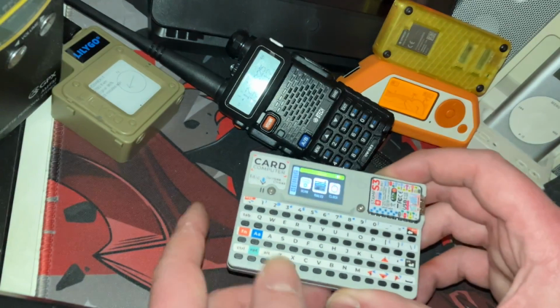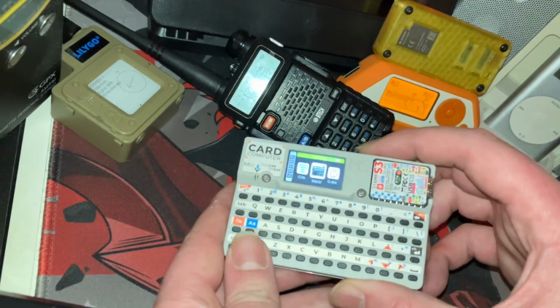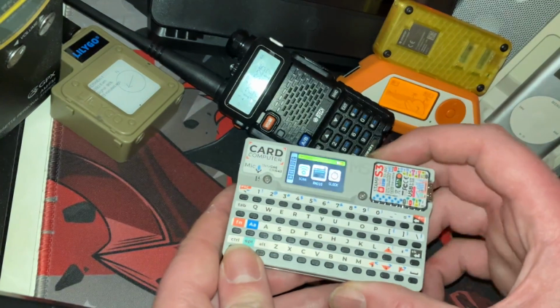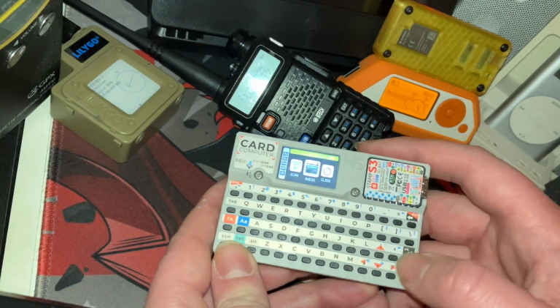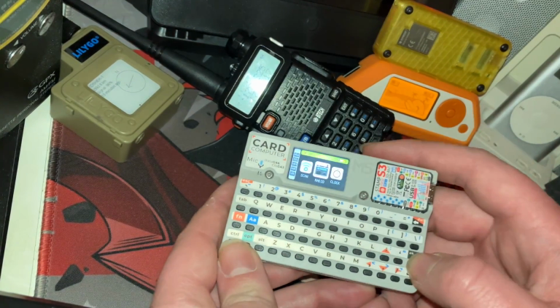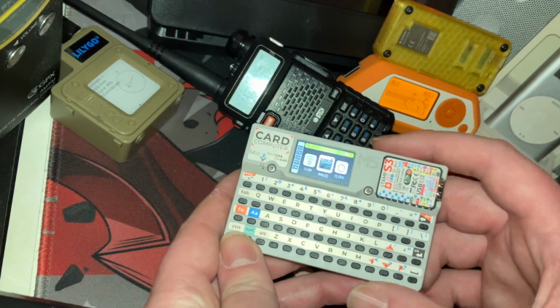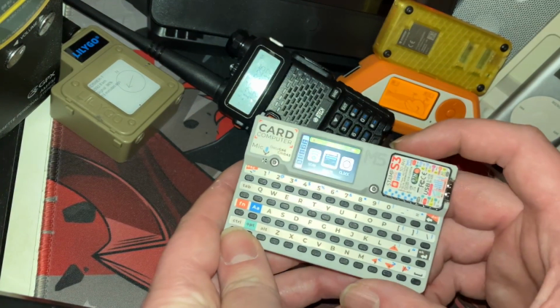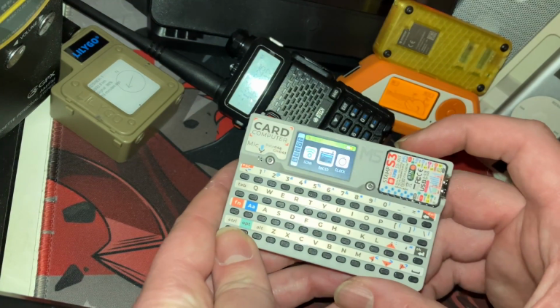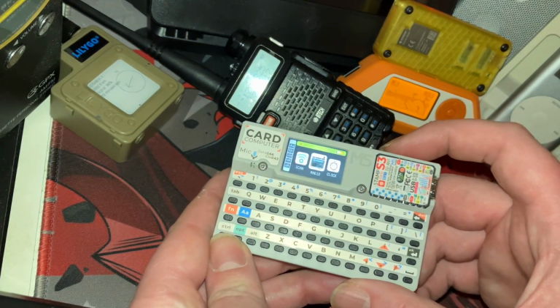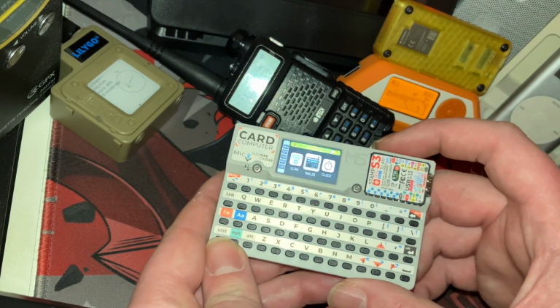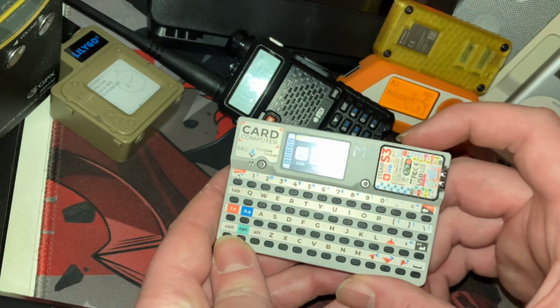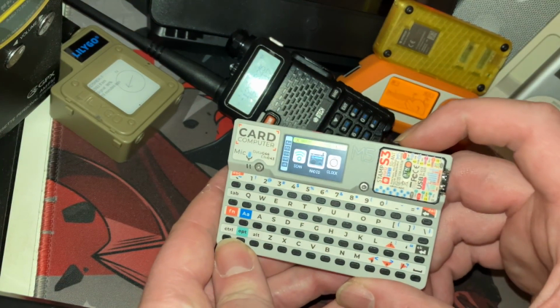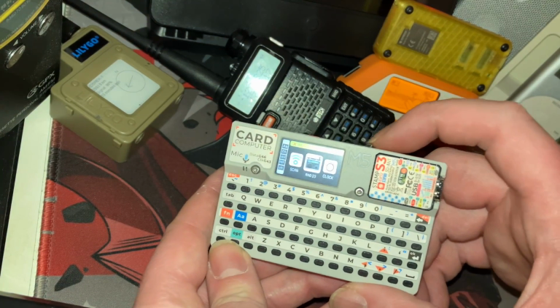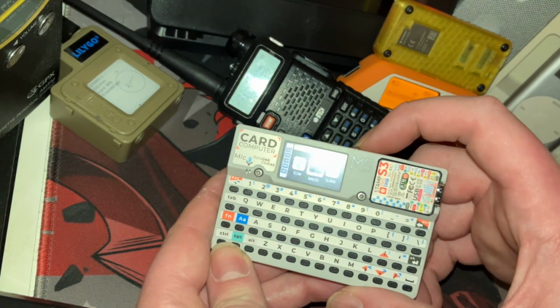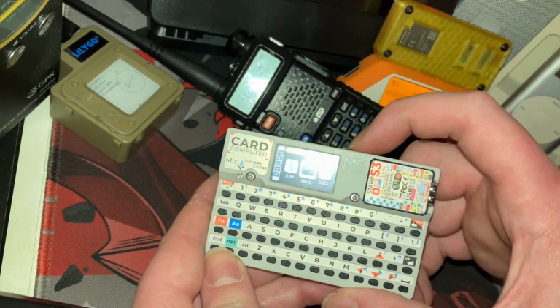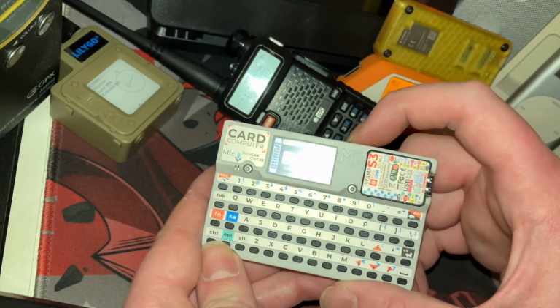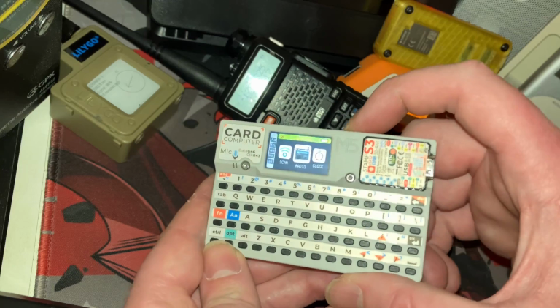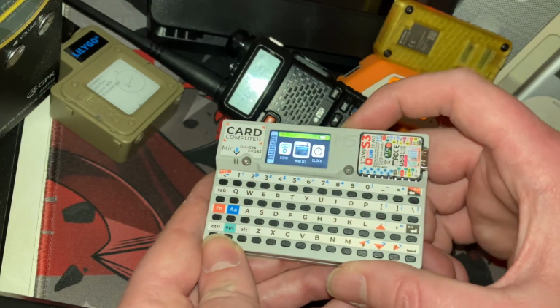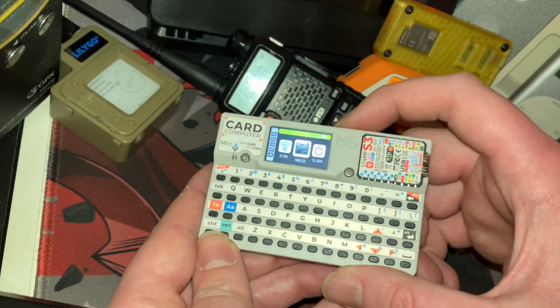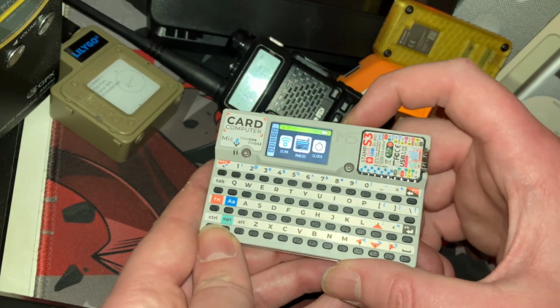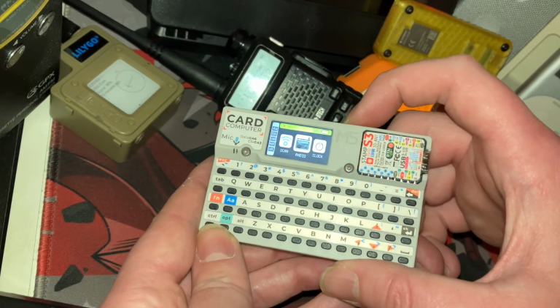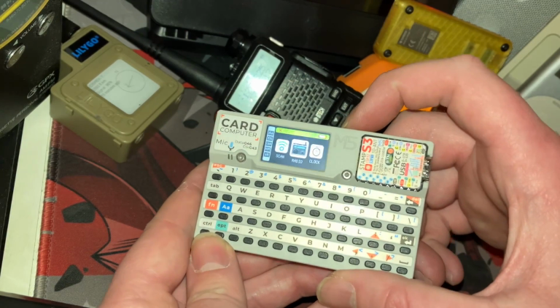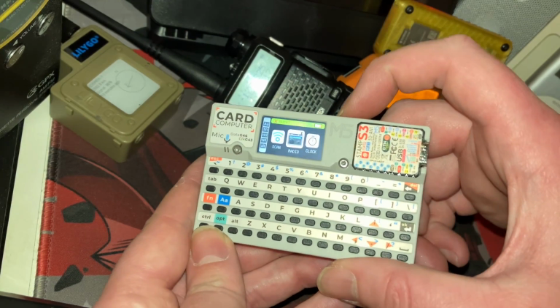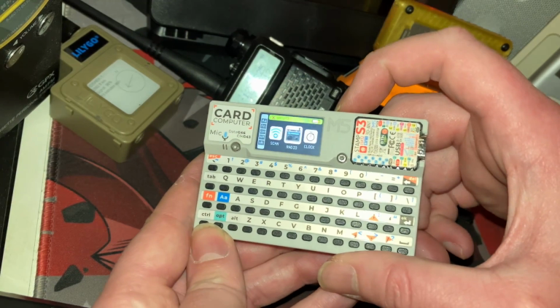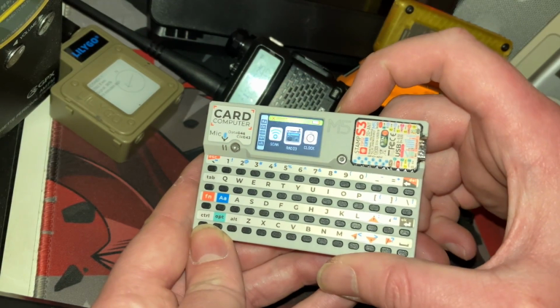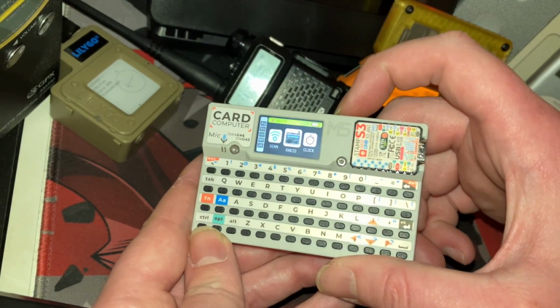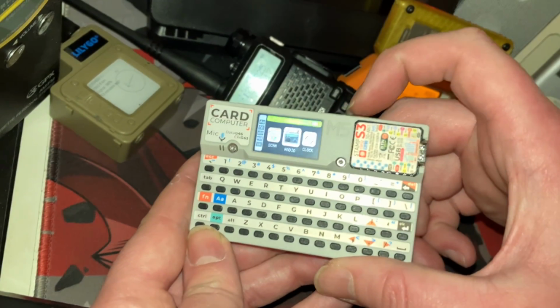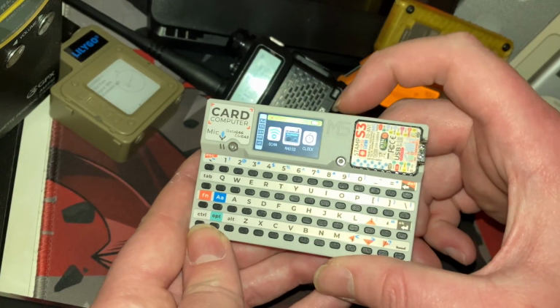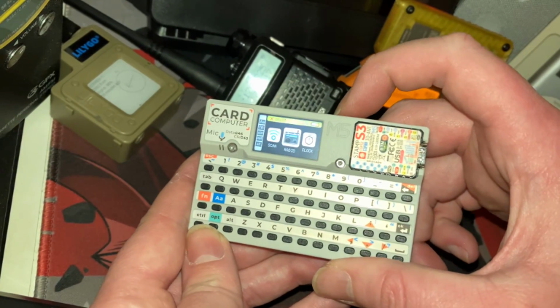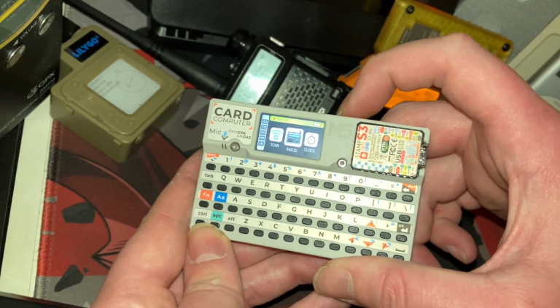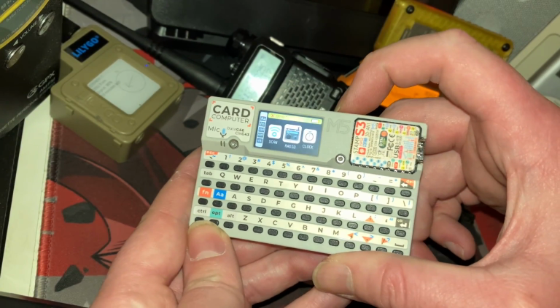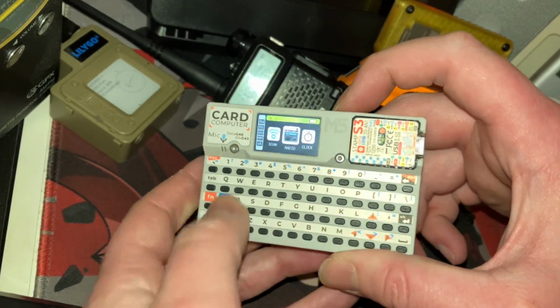Alright, so we'll do a little demo showing off the M5 launcher, switching between firmwares — it makes it really nice and easy.